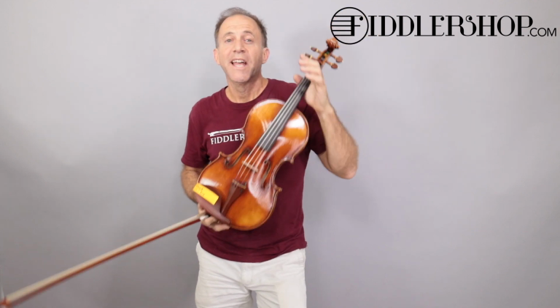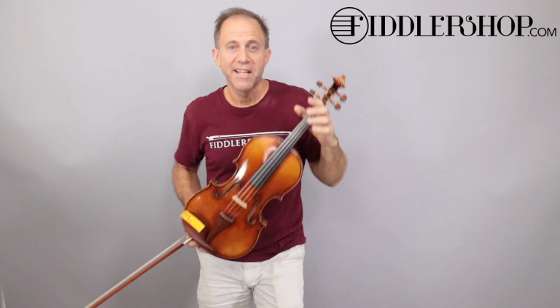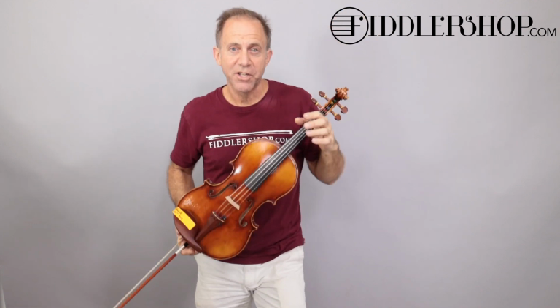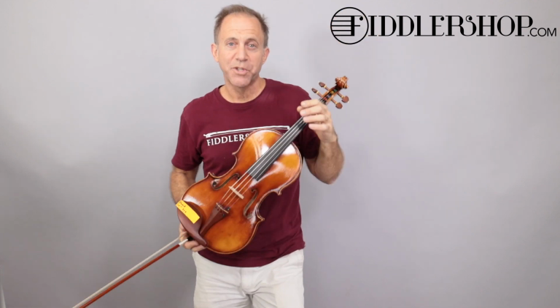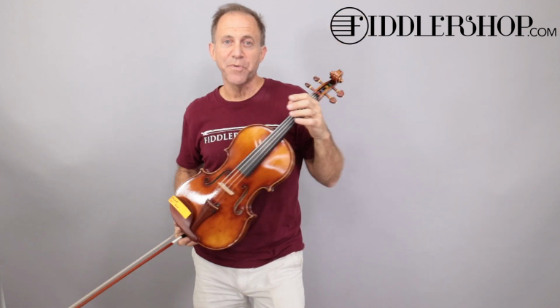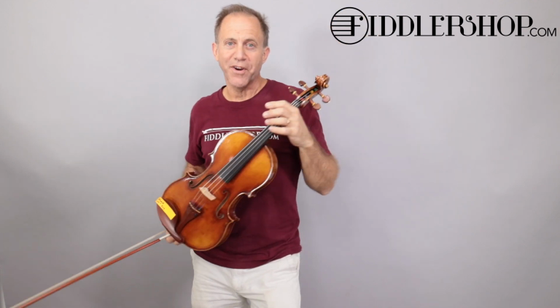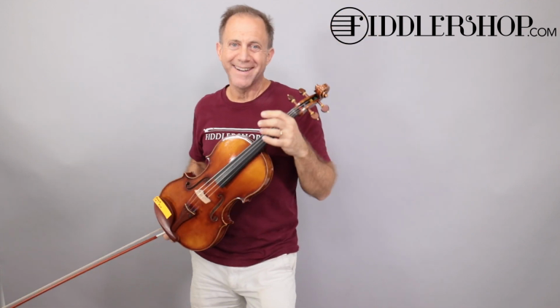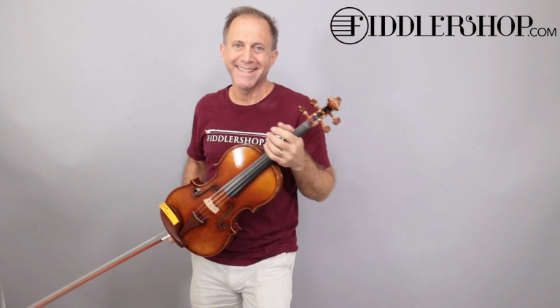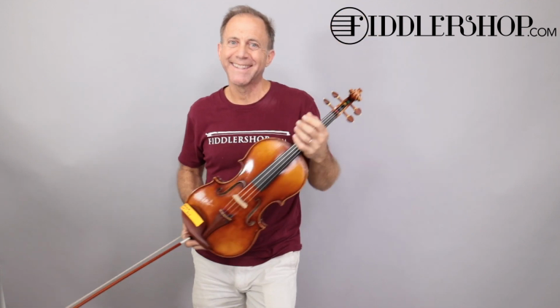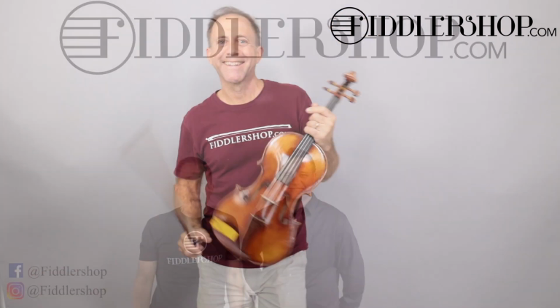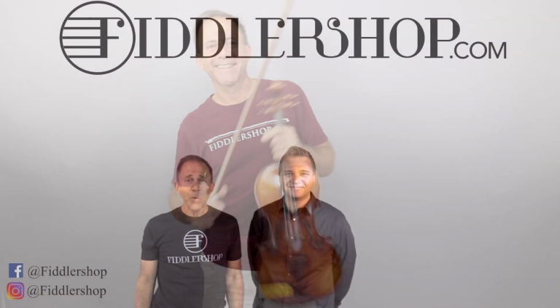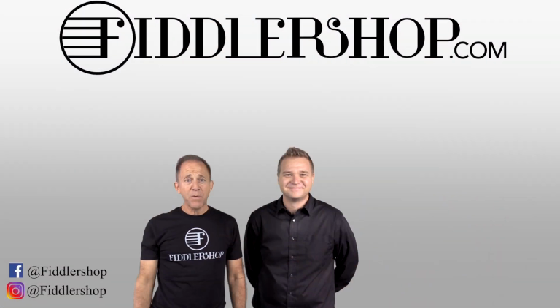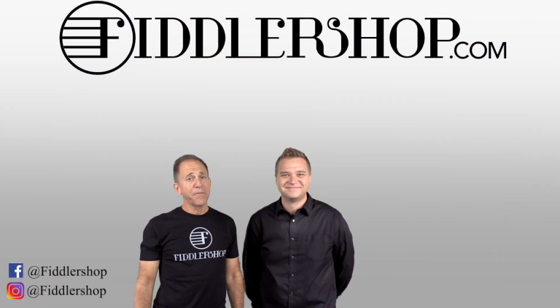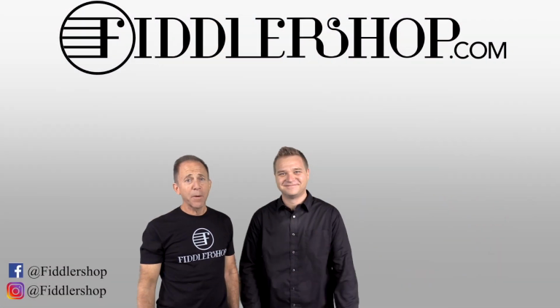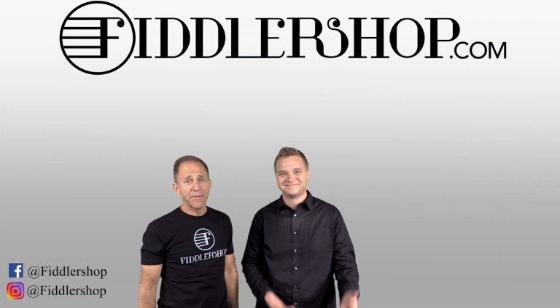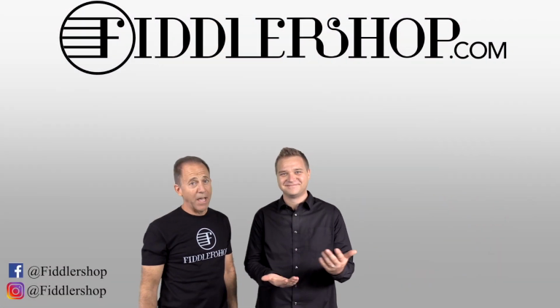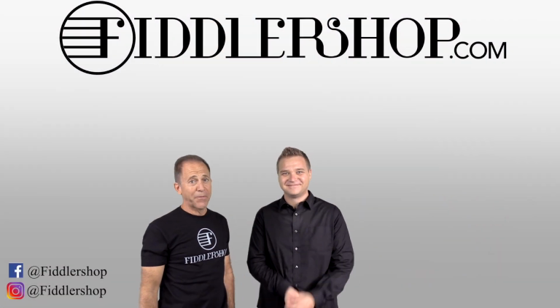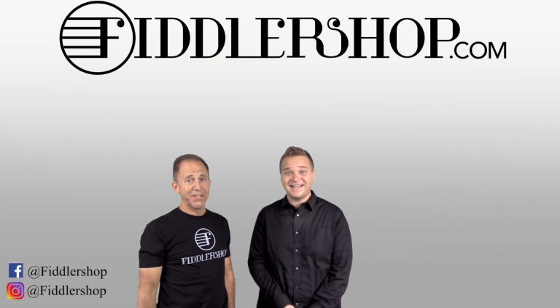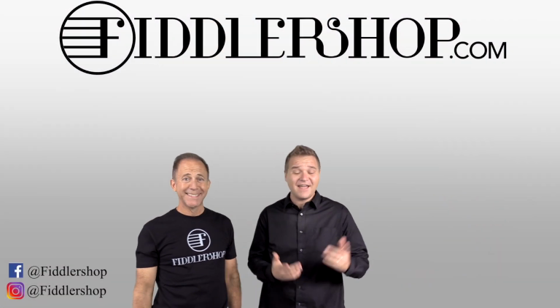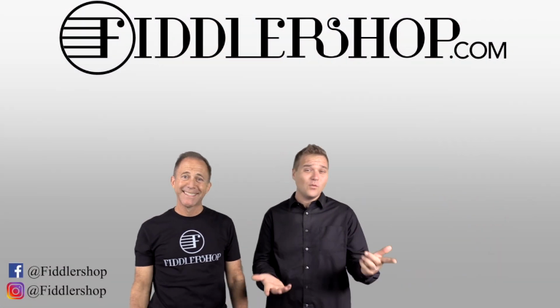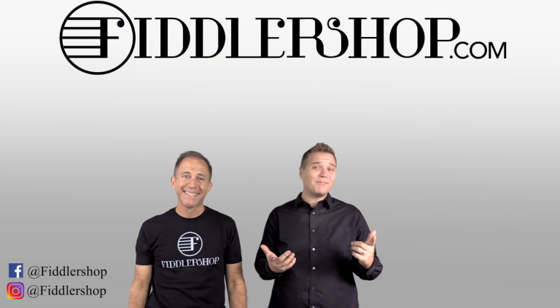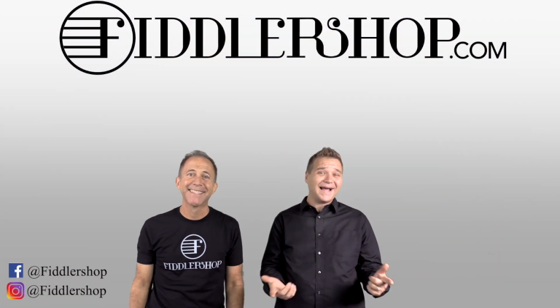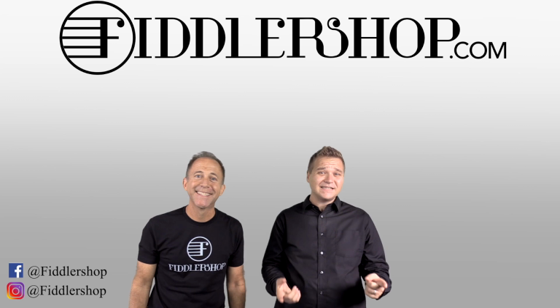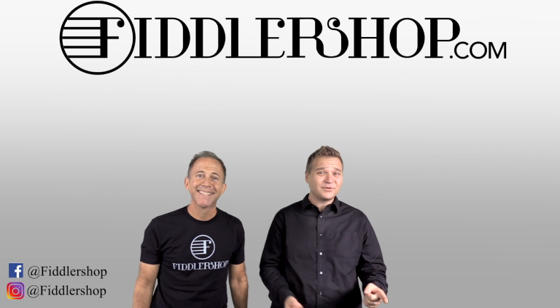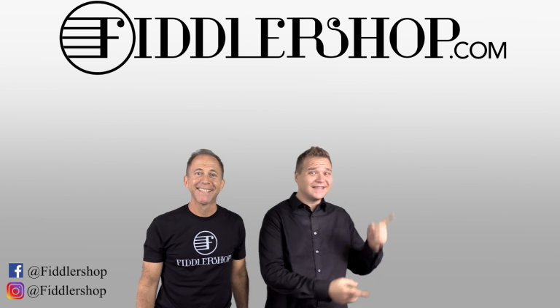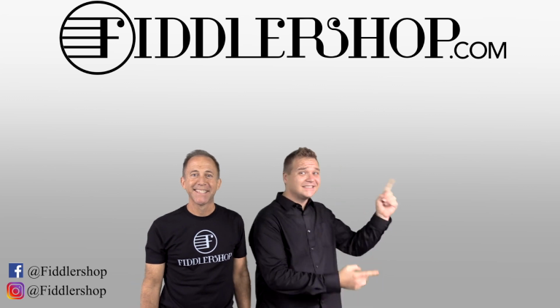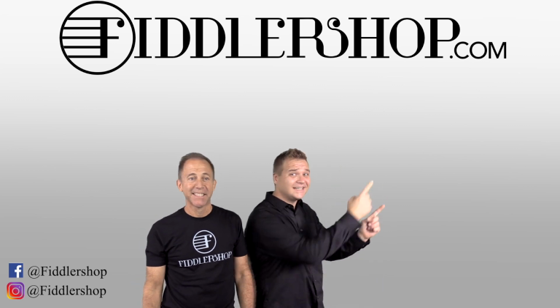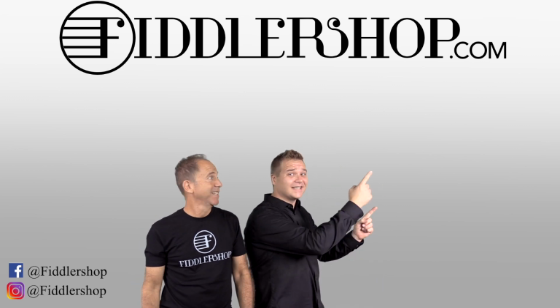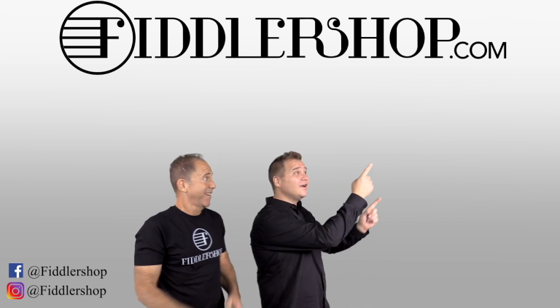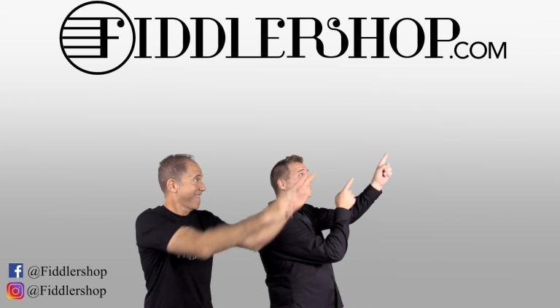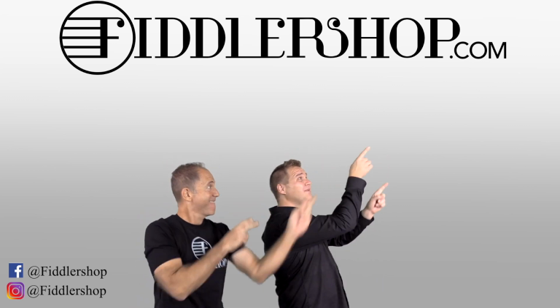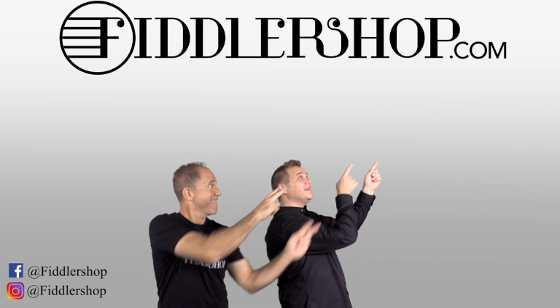Now let us know what you prefer. I hope that was informative and helpful. If you want to buy this product, just click right up here.